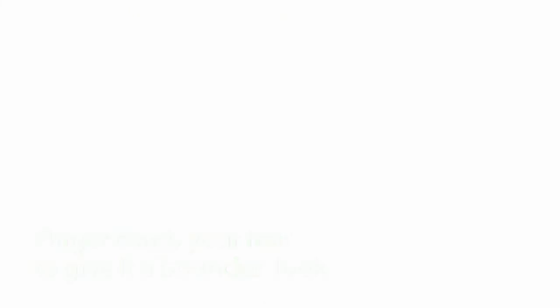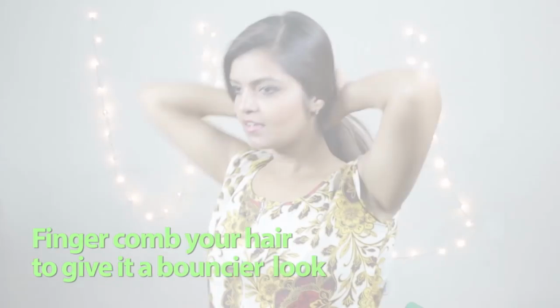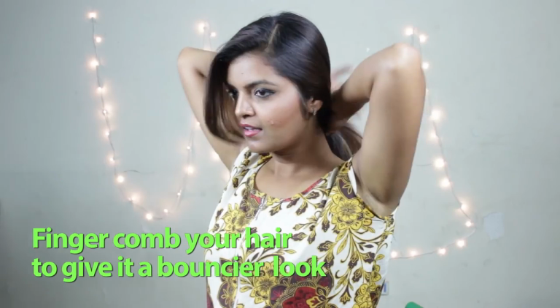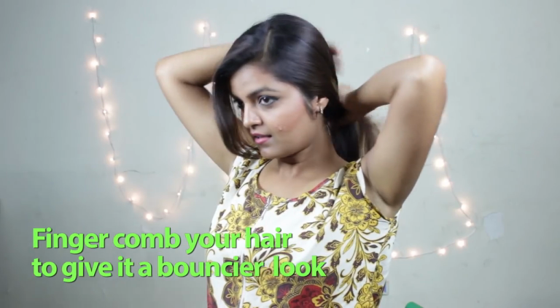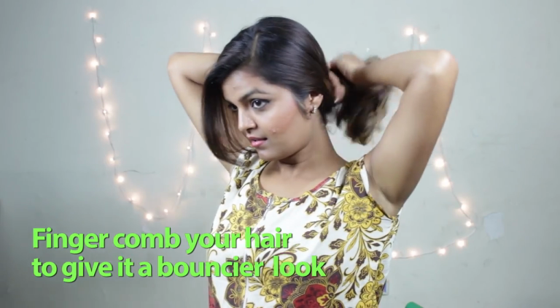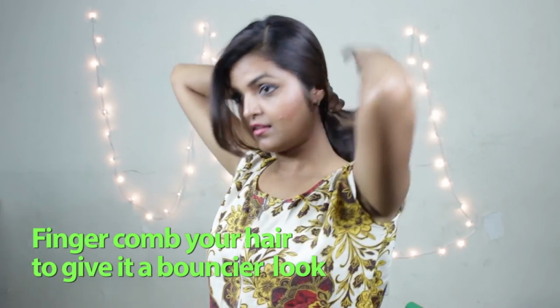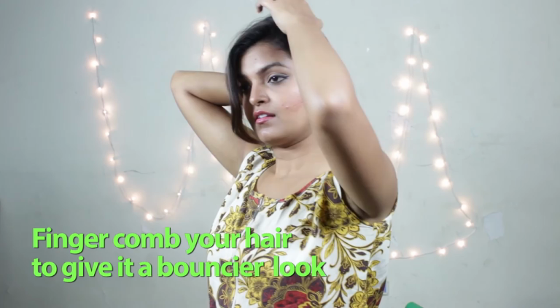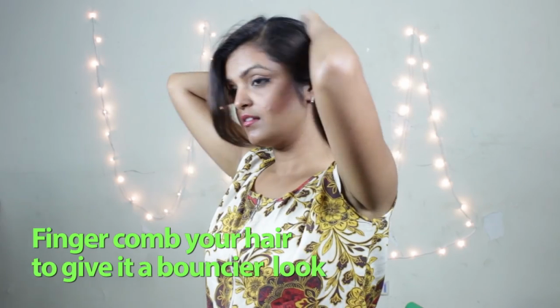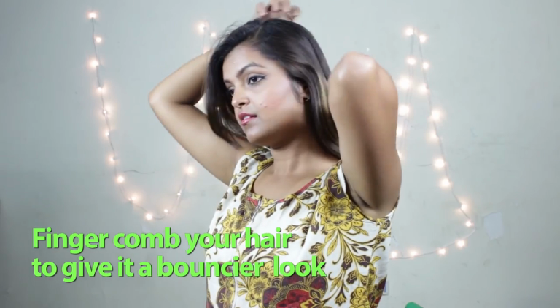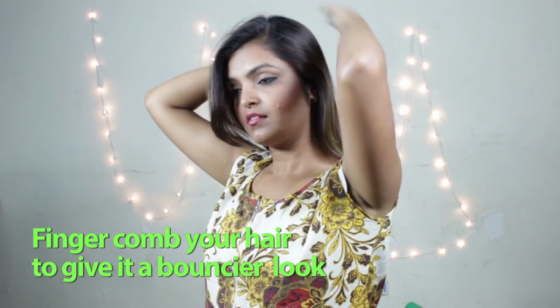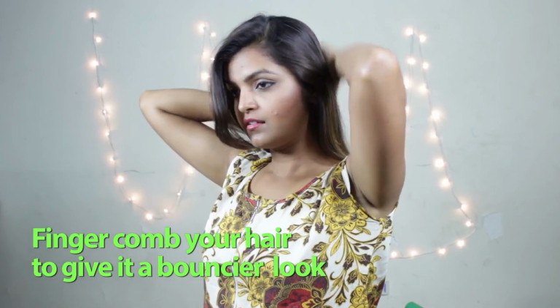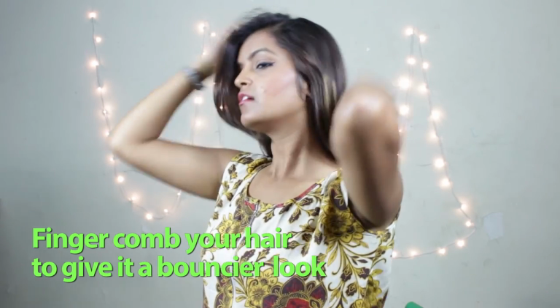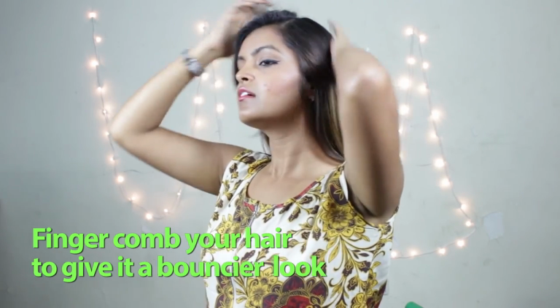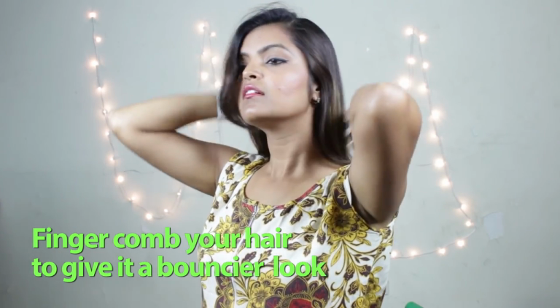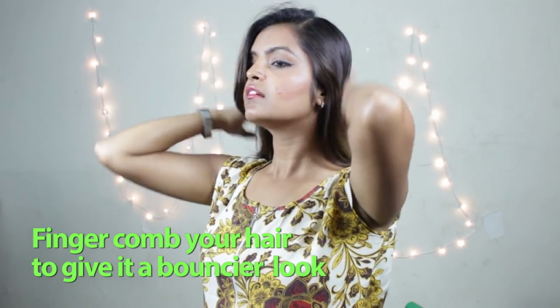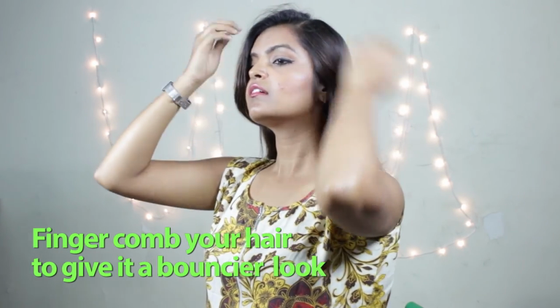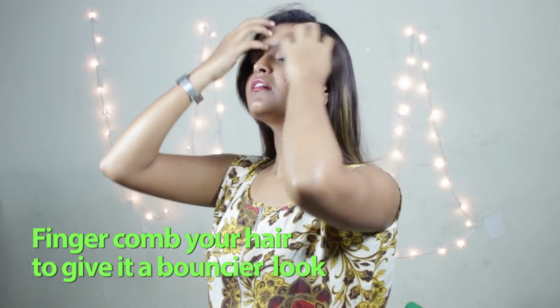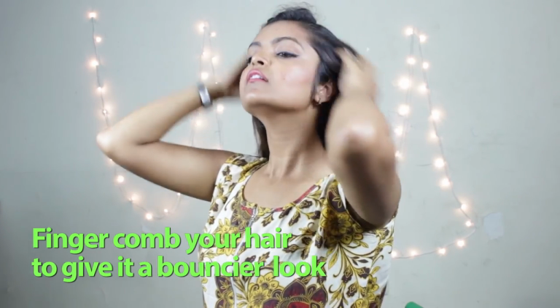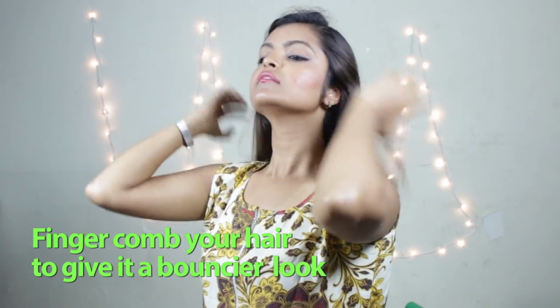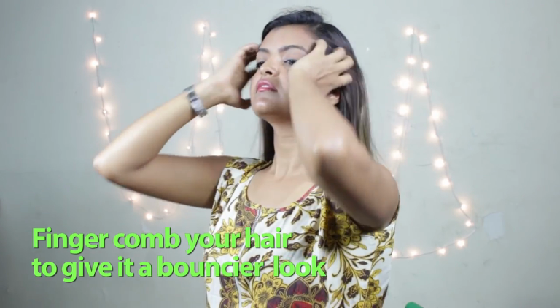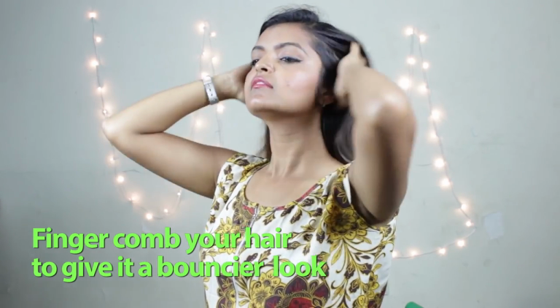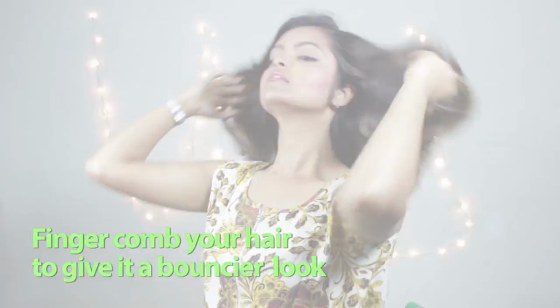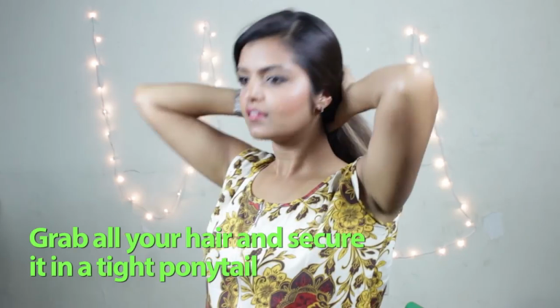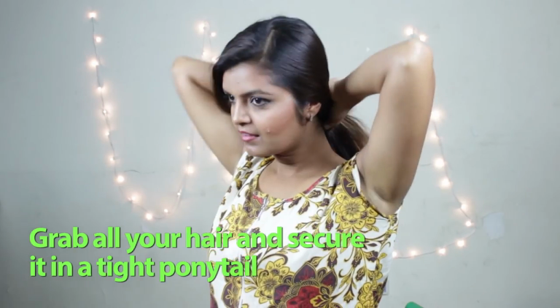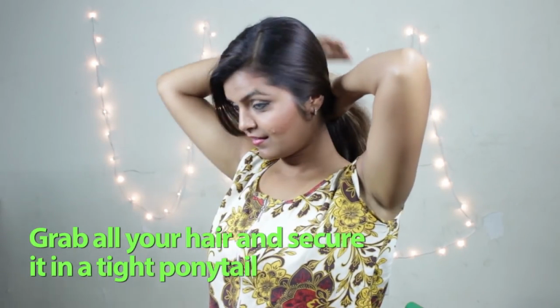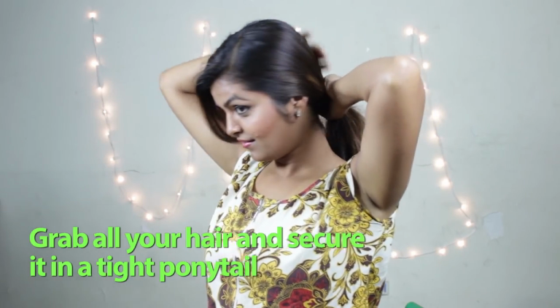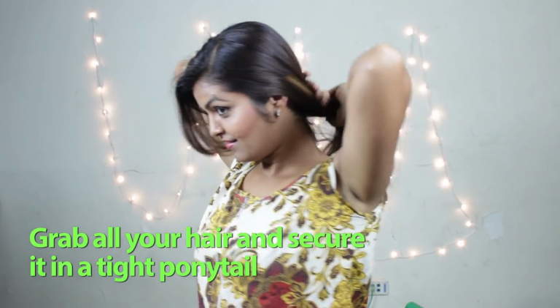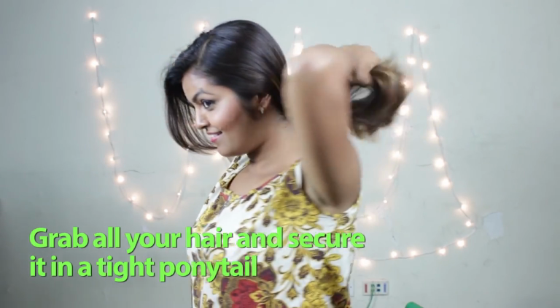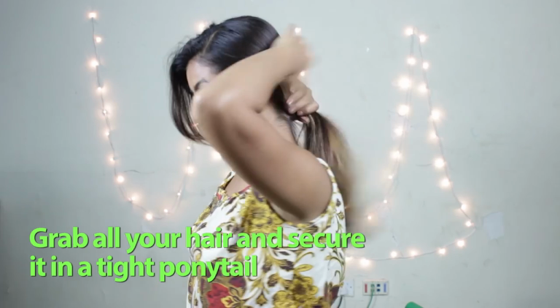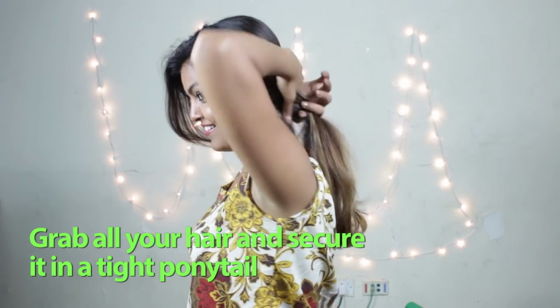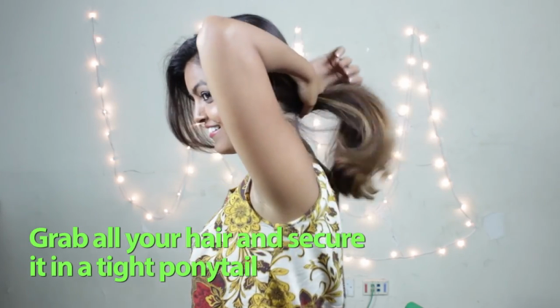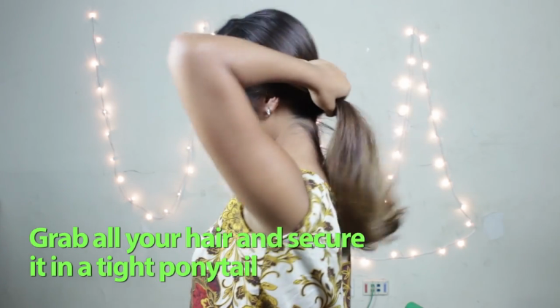Finger comb your hair to give it a bouncier look. Grab all your hair and secure it in a tight ponytail.